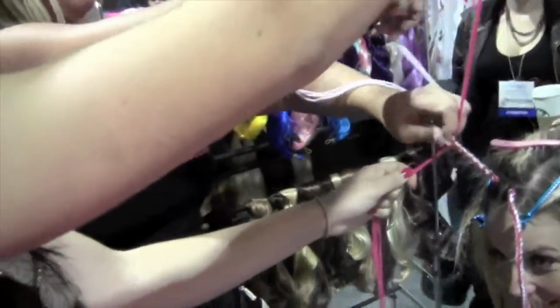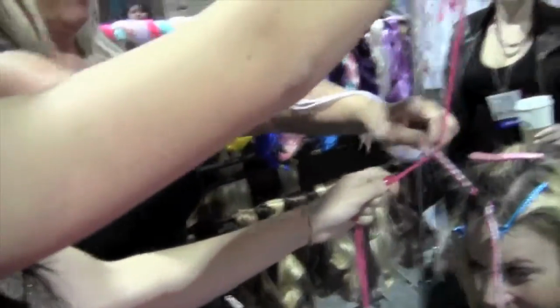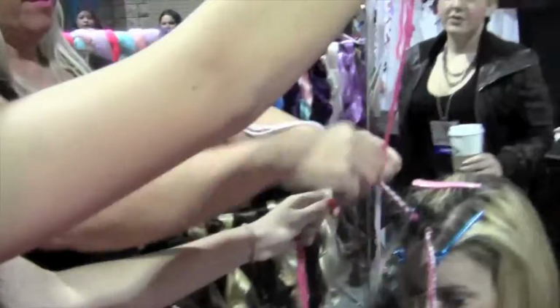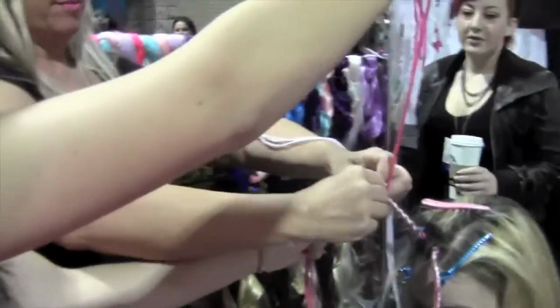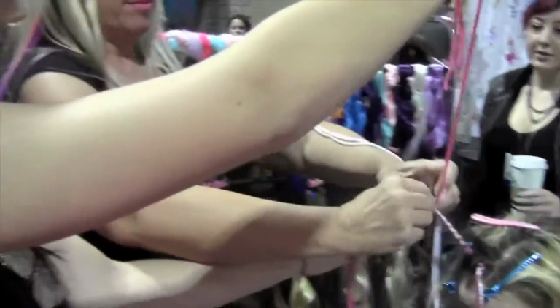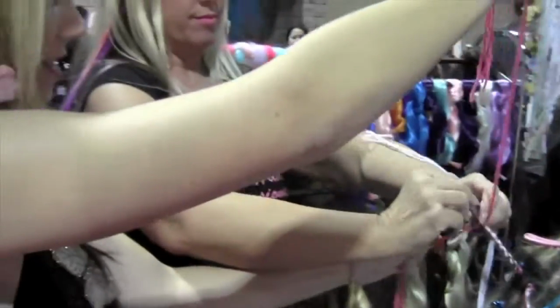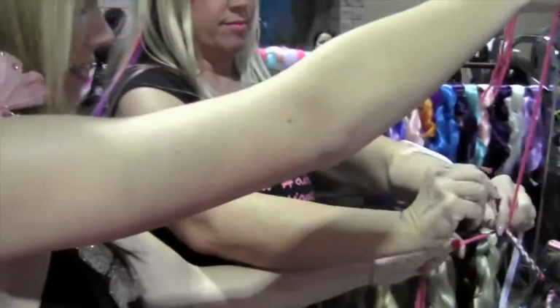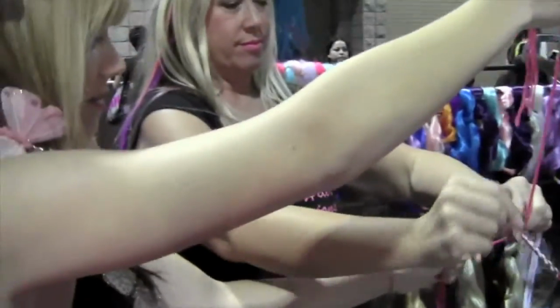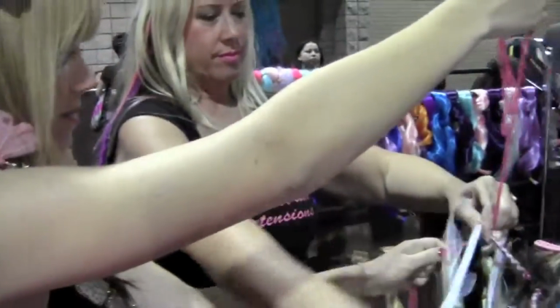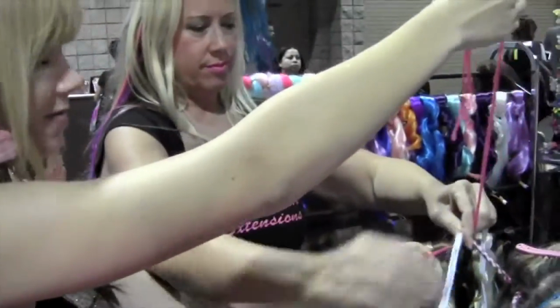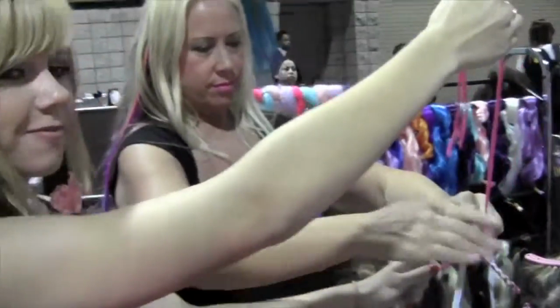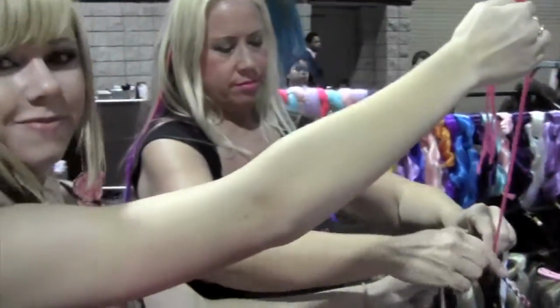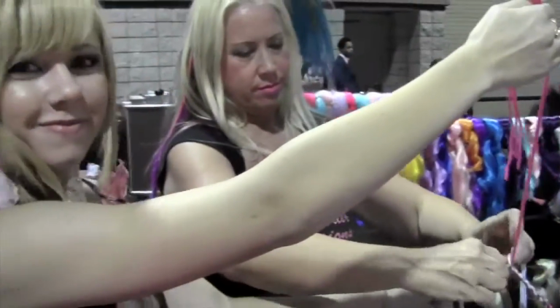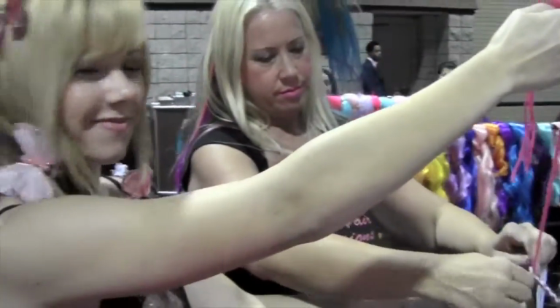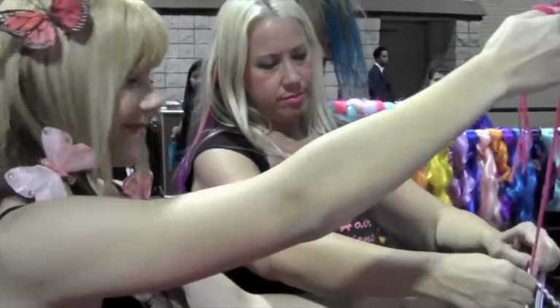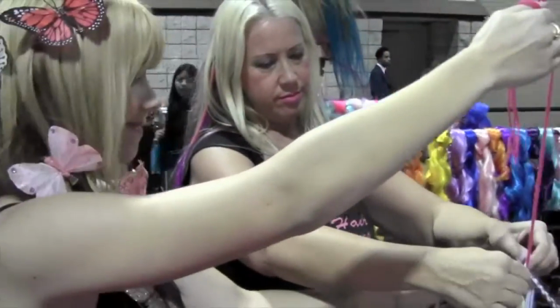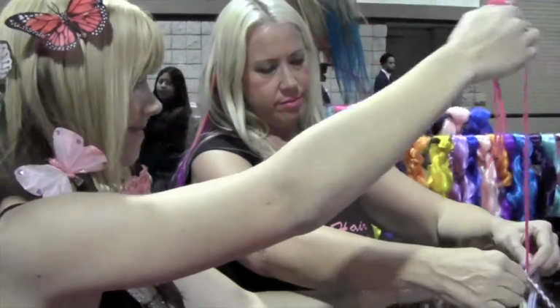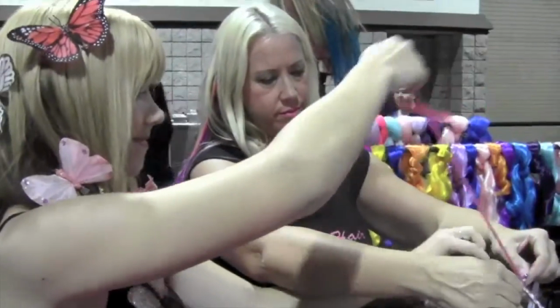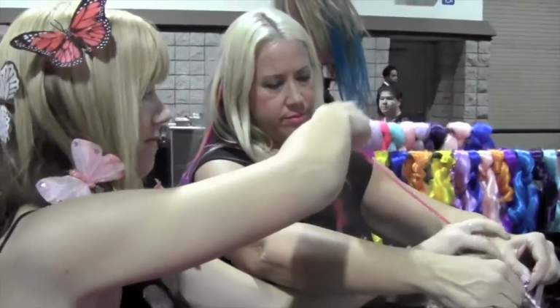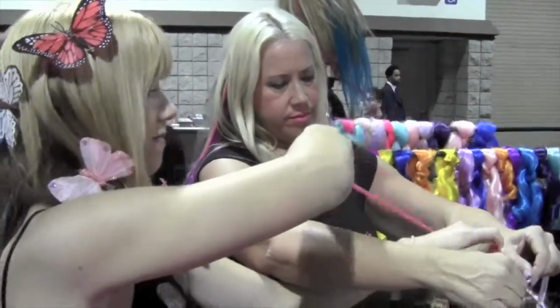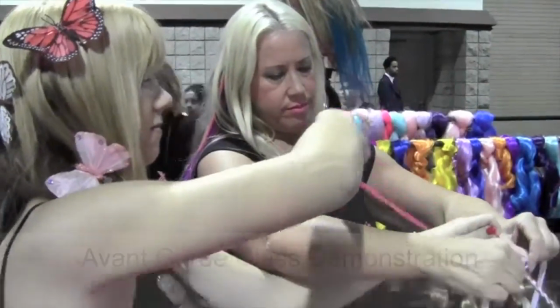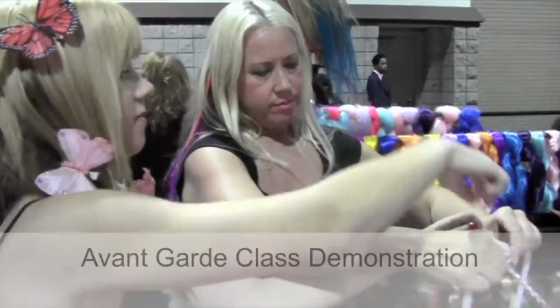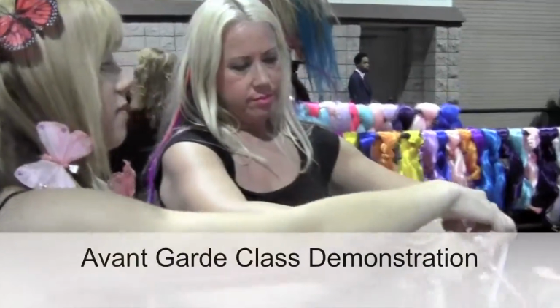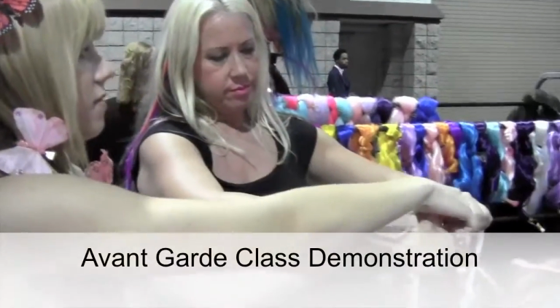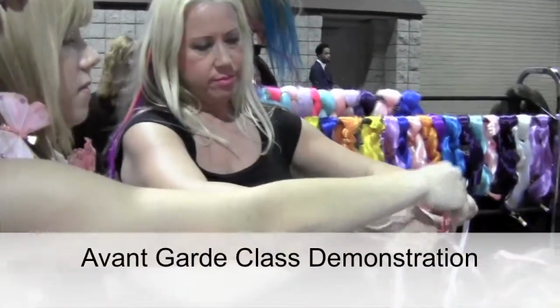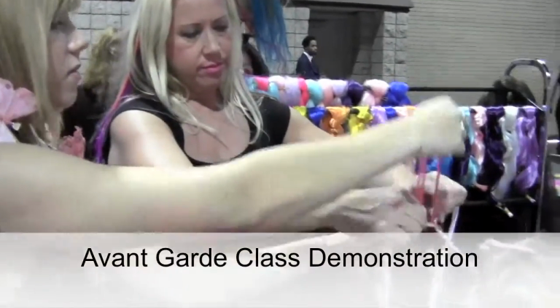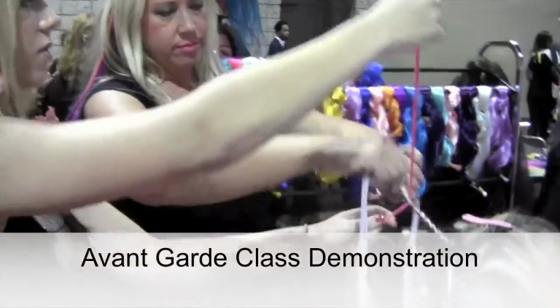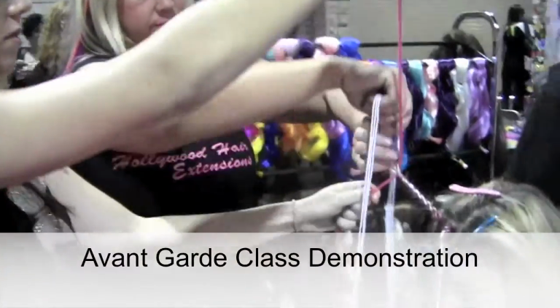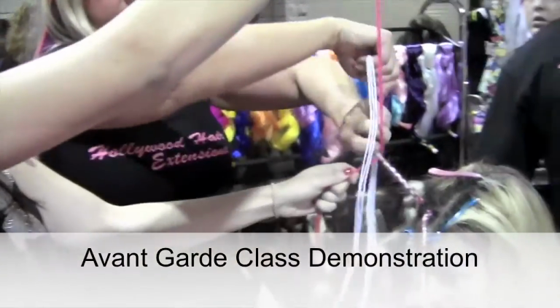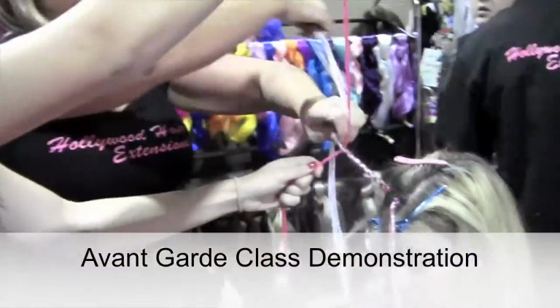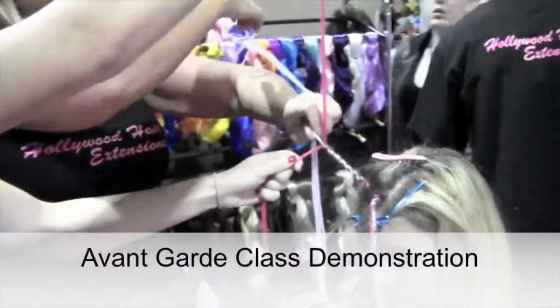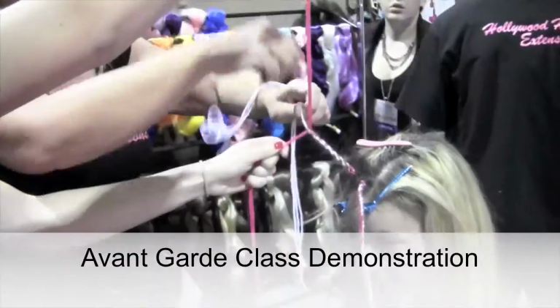So this is one of the techniques that we teach in our avant-garde class. This is one of our three classes.